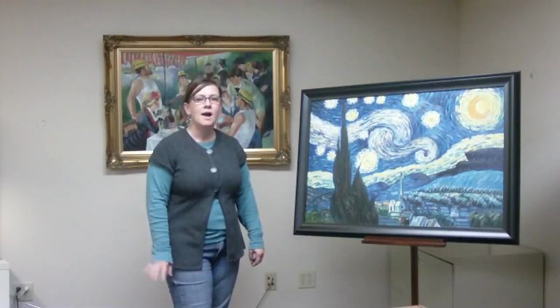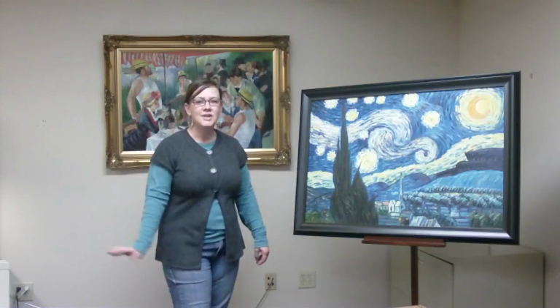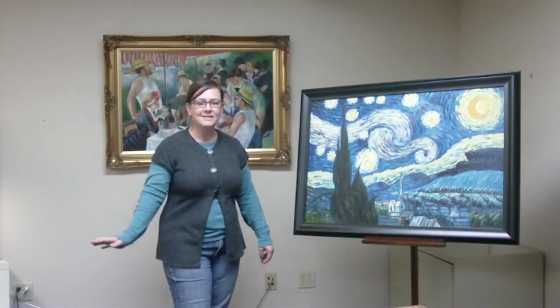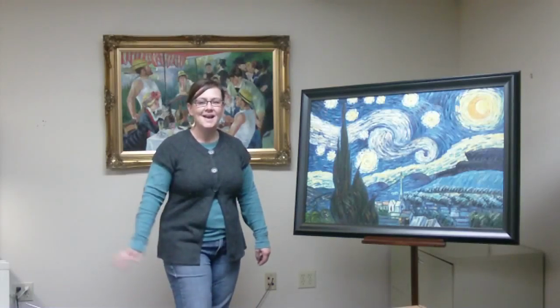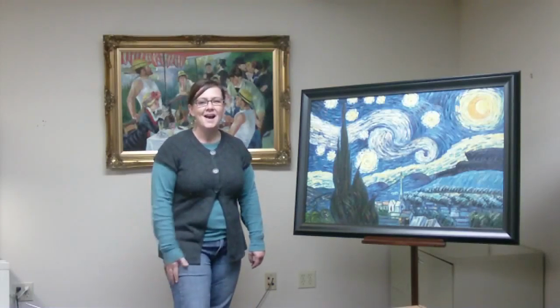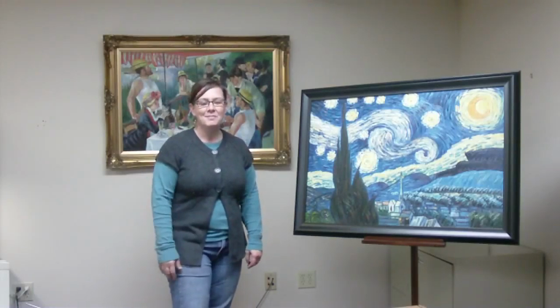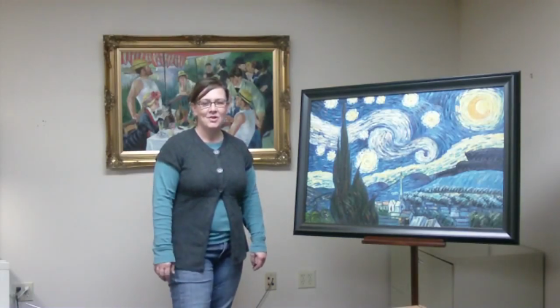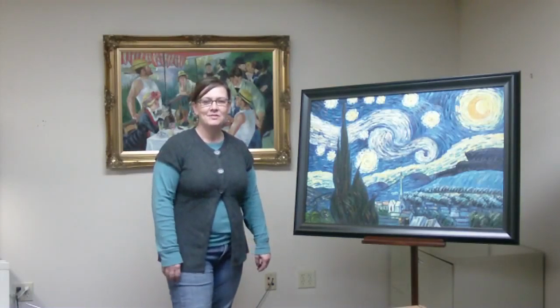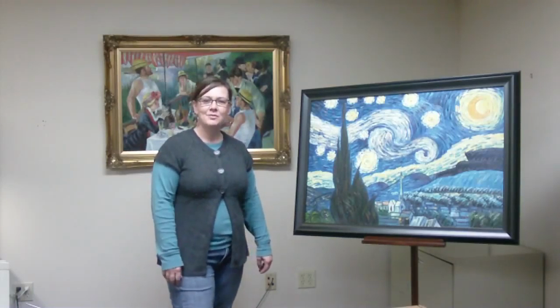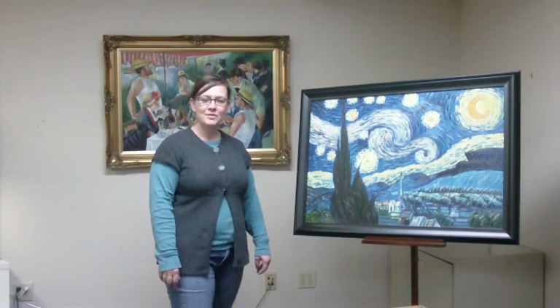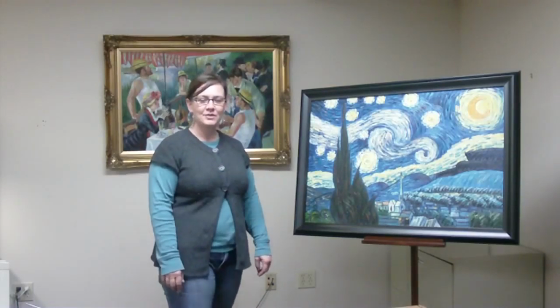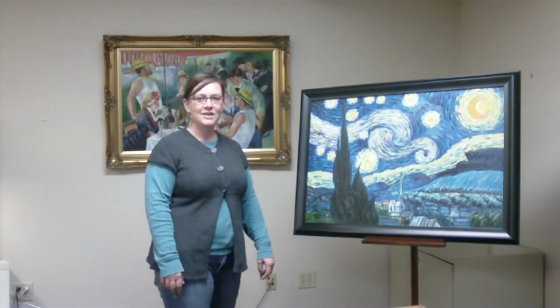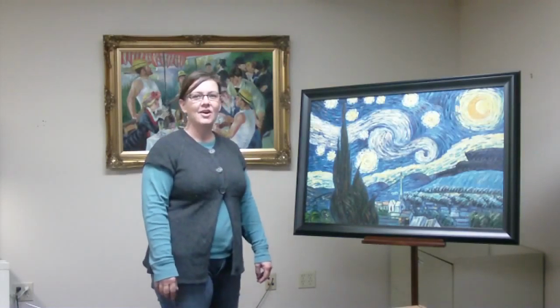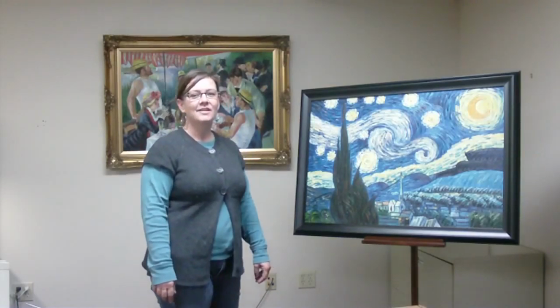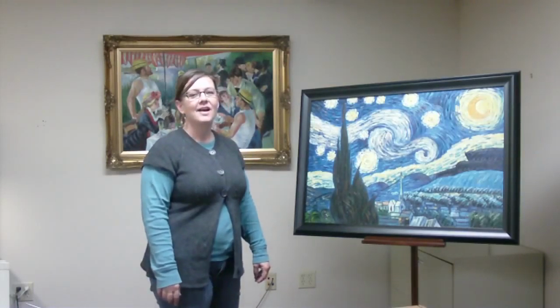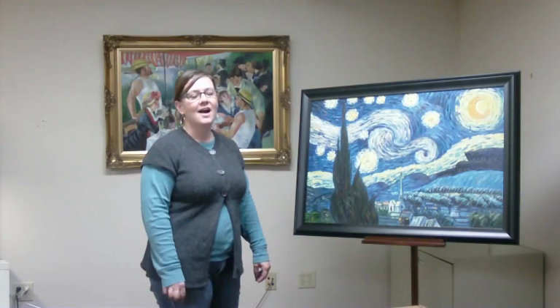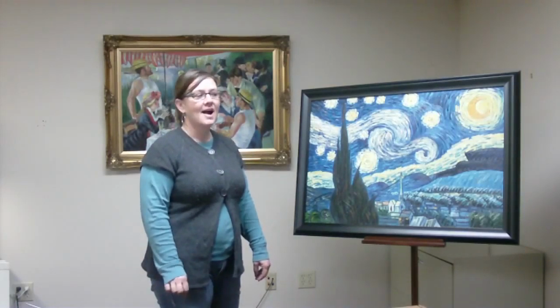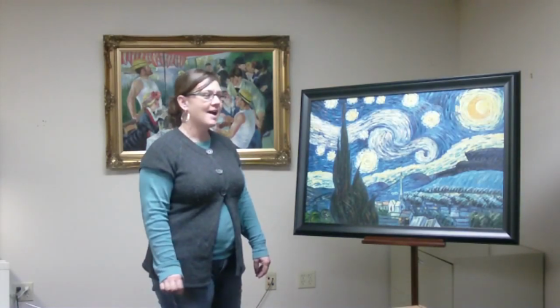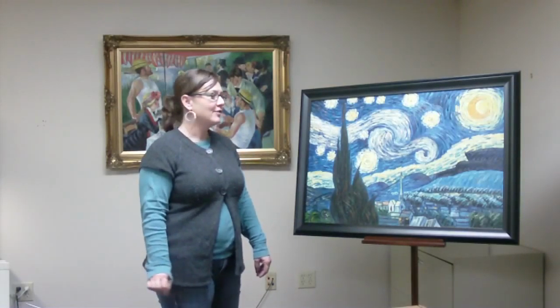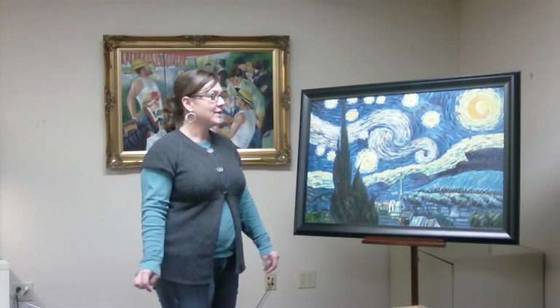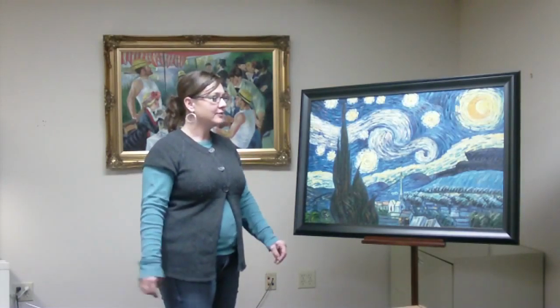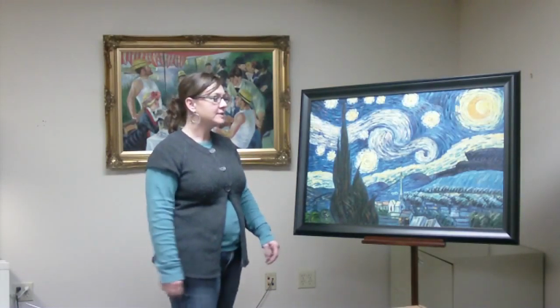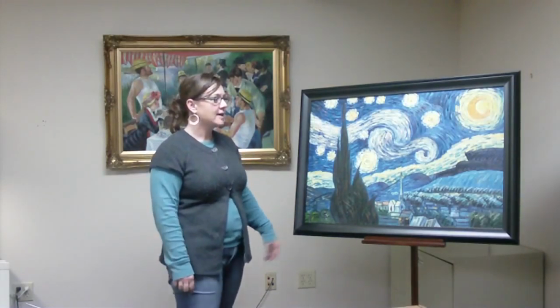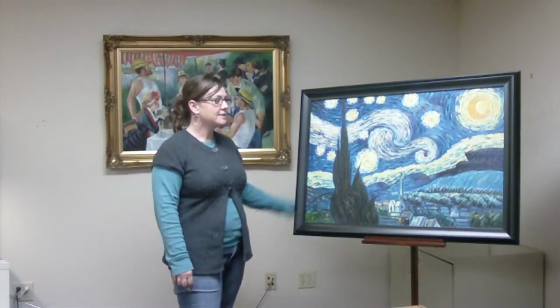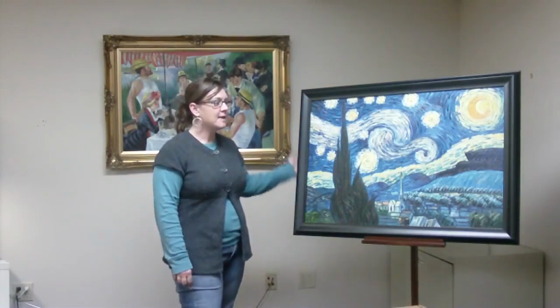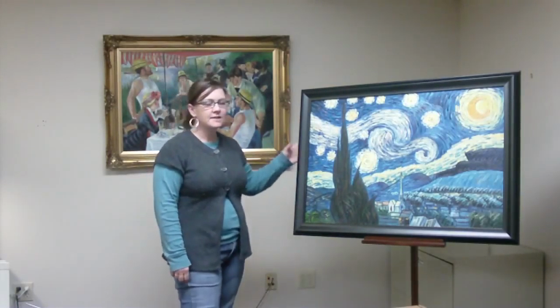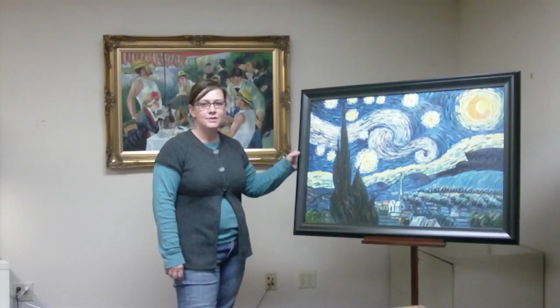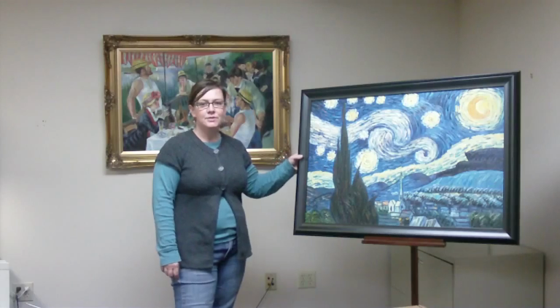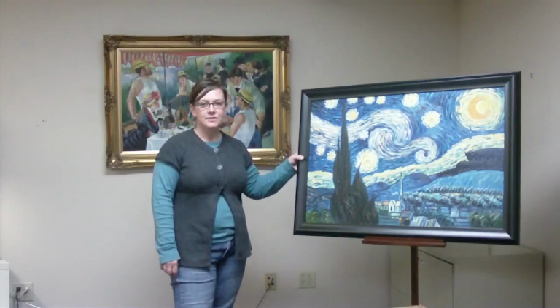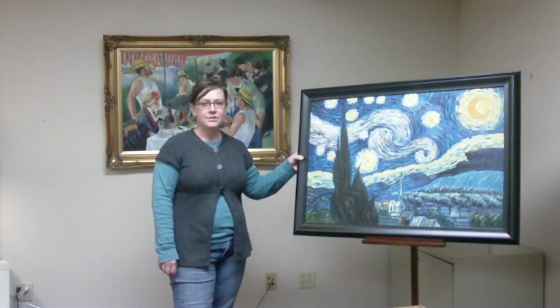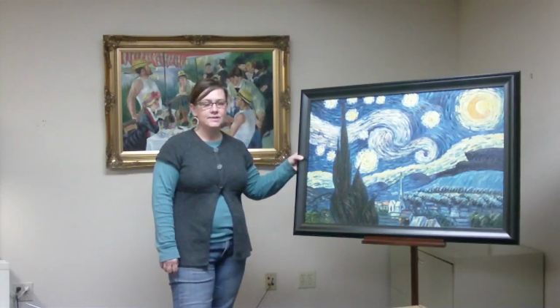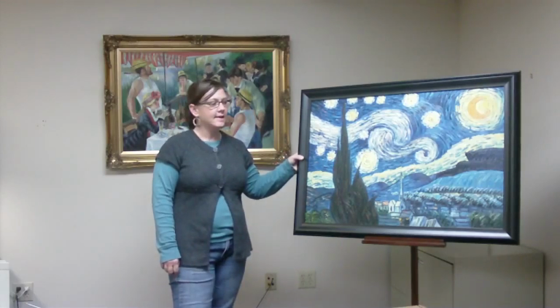Hi Jane, I'm Dawn with Overstock Art. I have three different styles of paintings to present to you today.